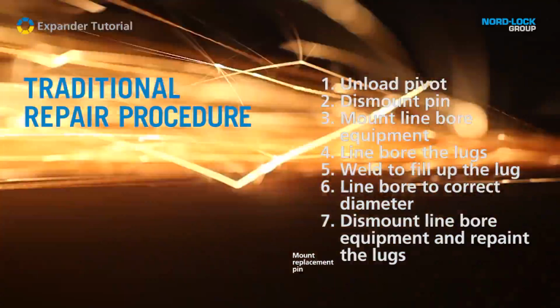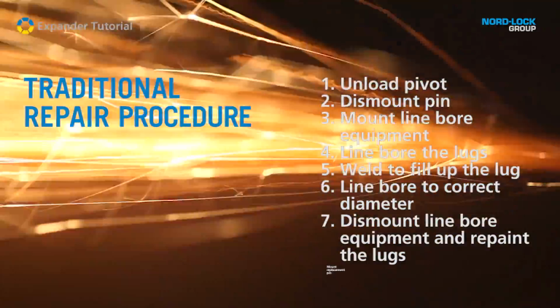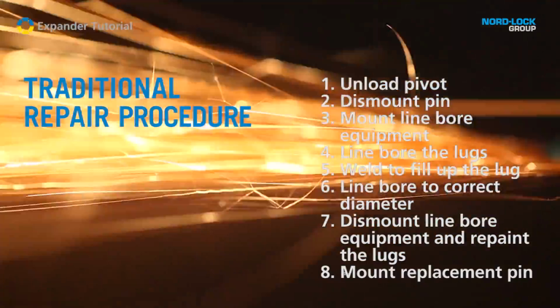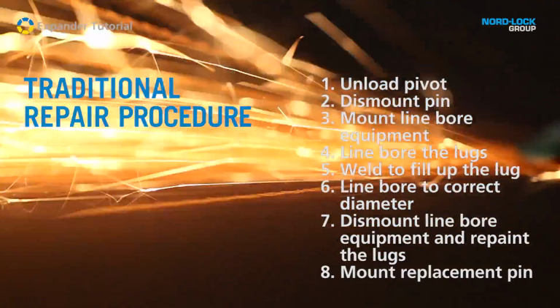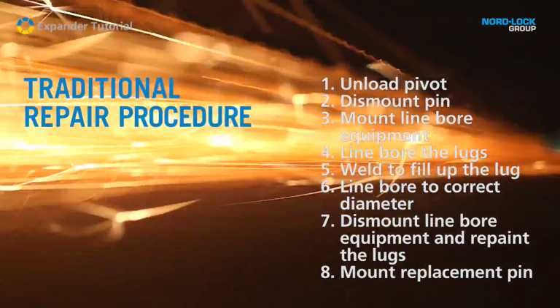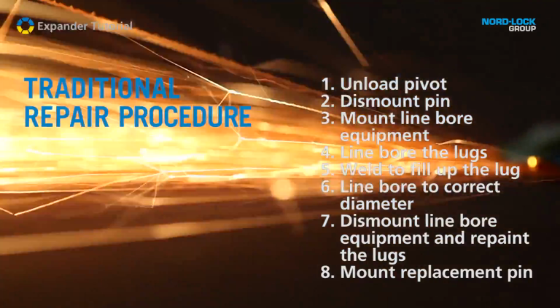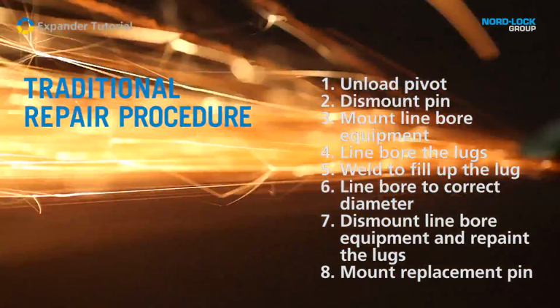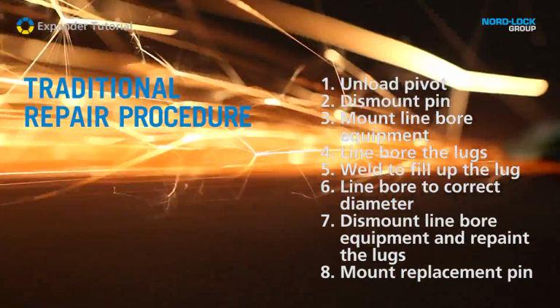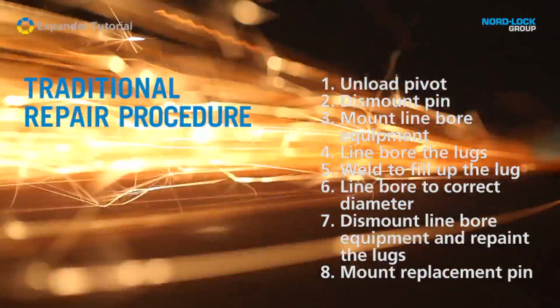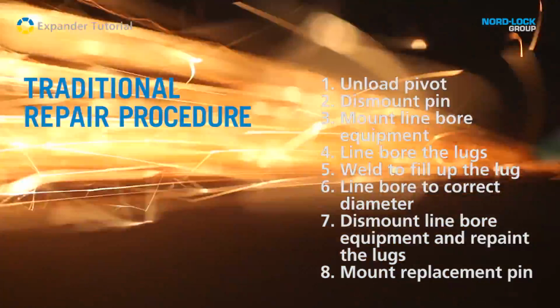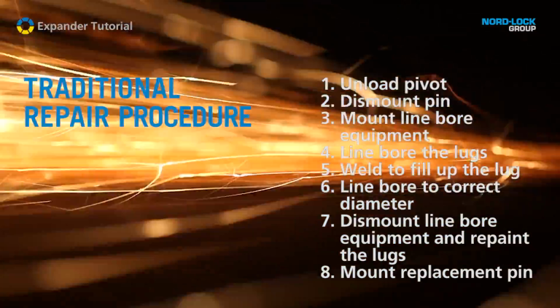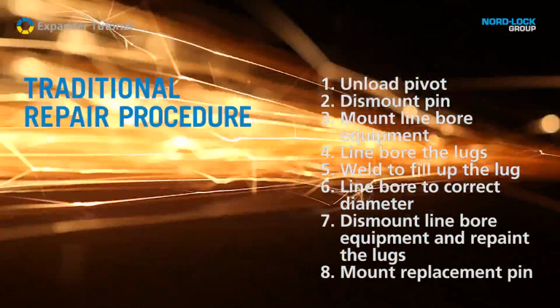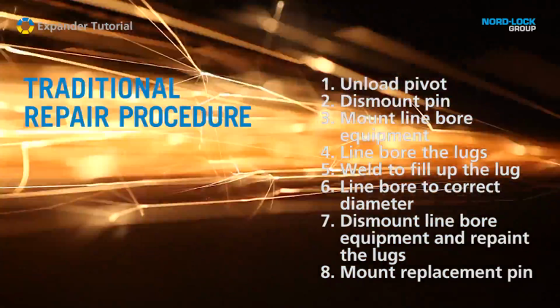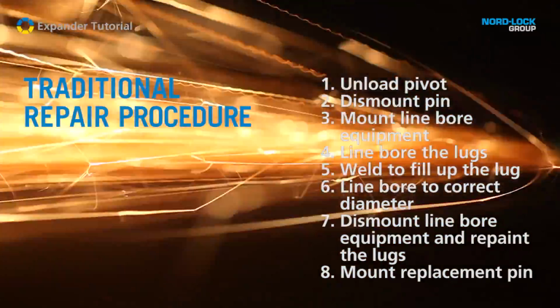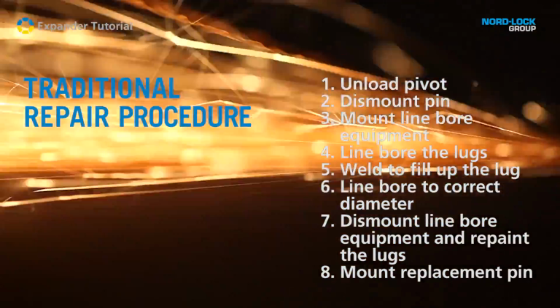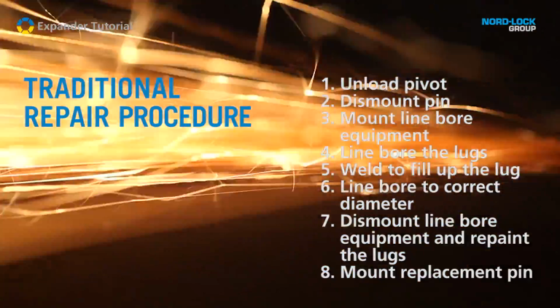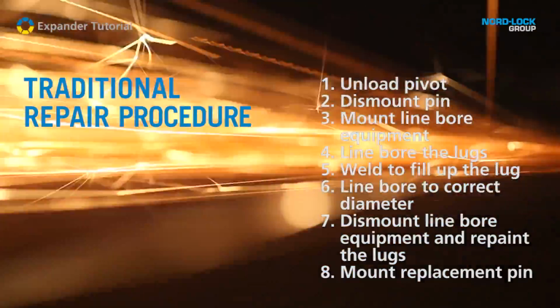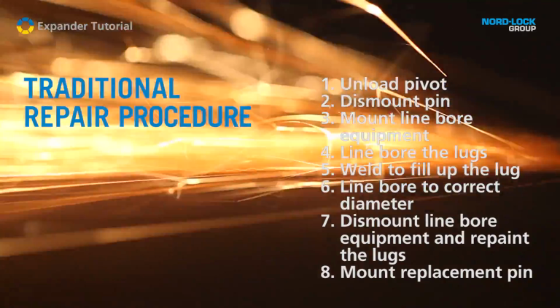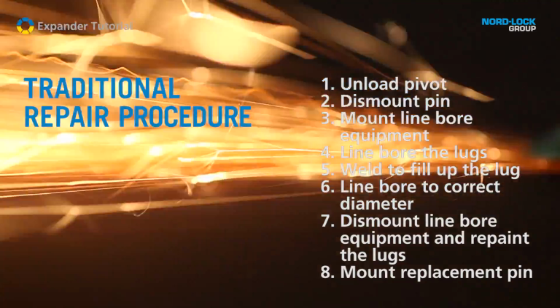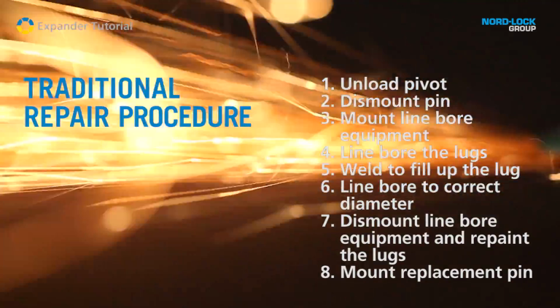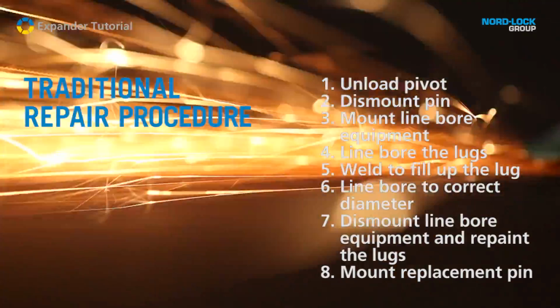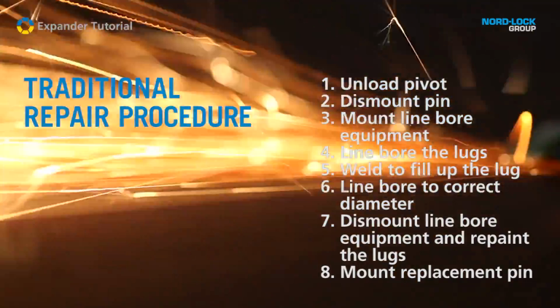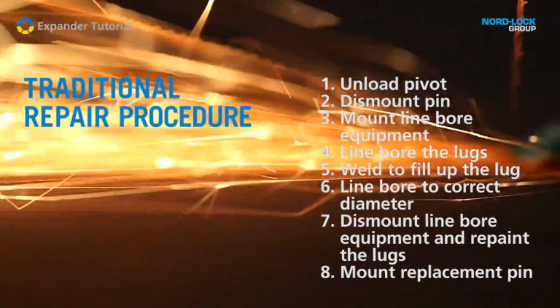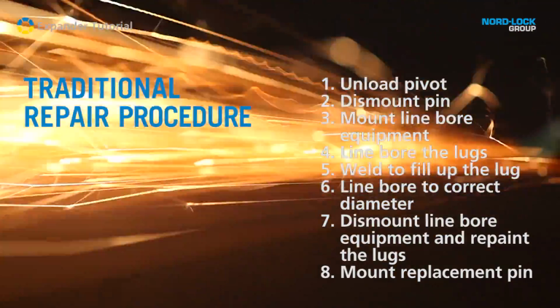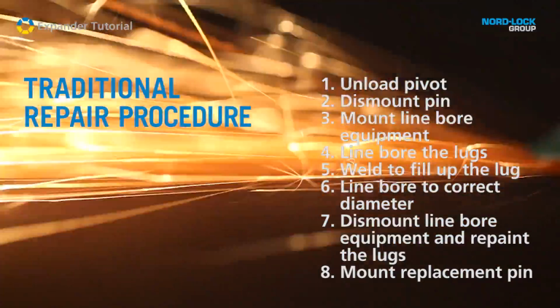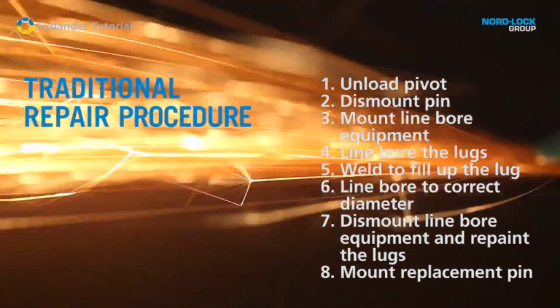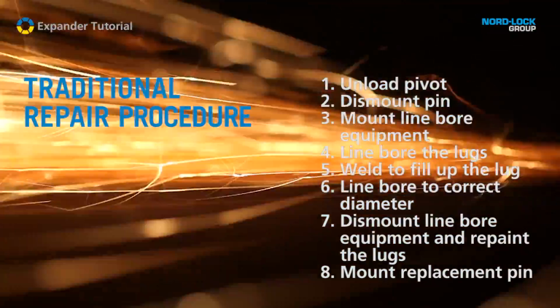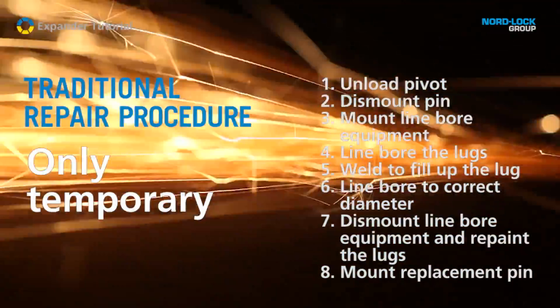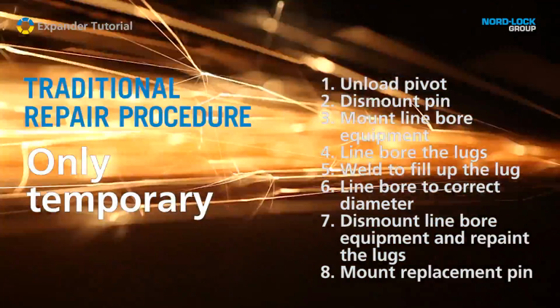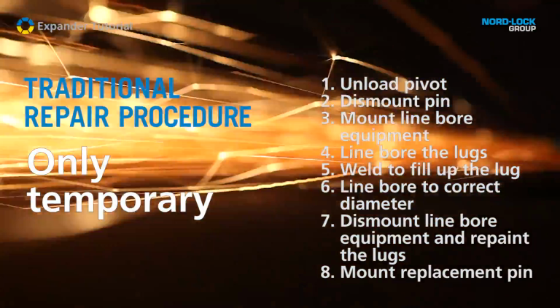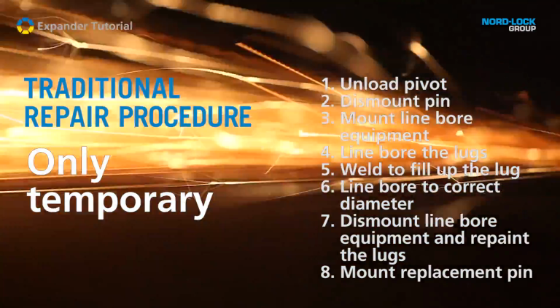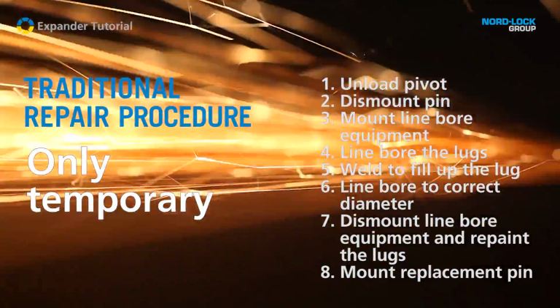Despite all efforts and good workmanship, the repair of the lugs is only temporary.